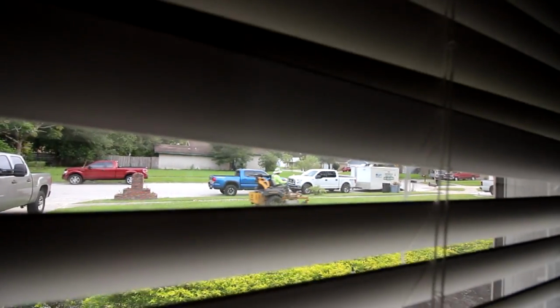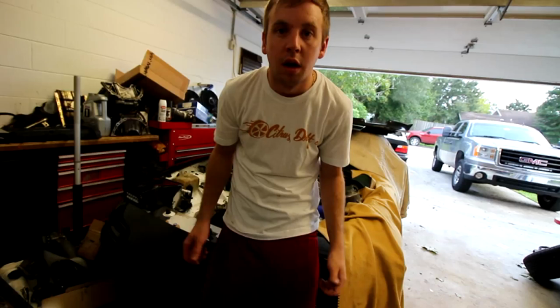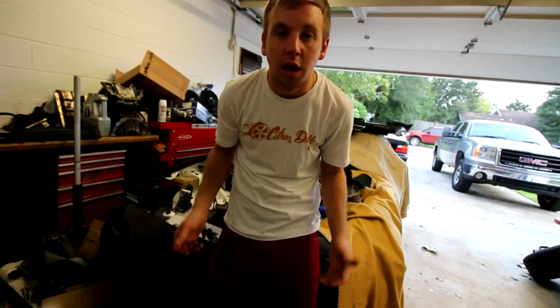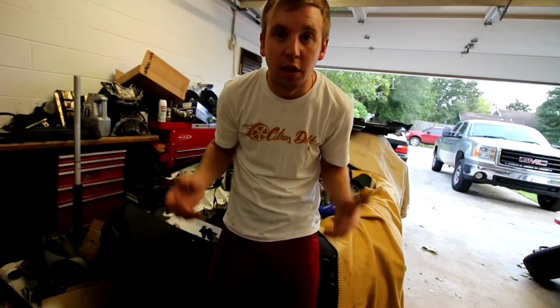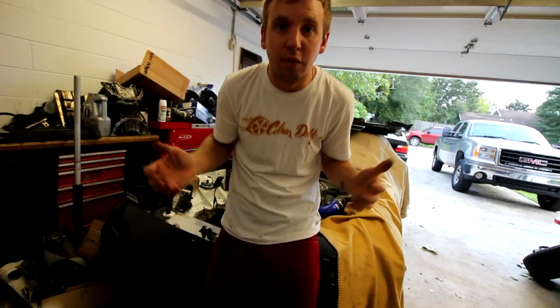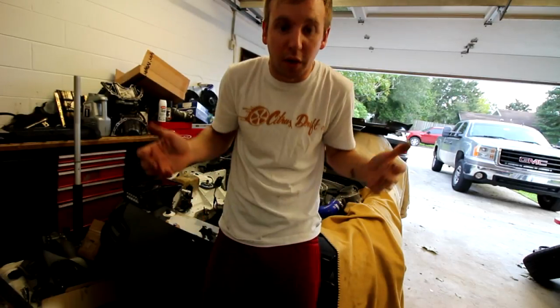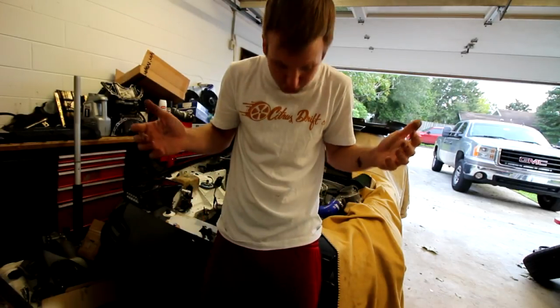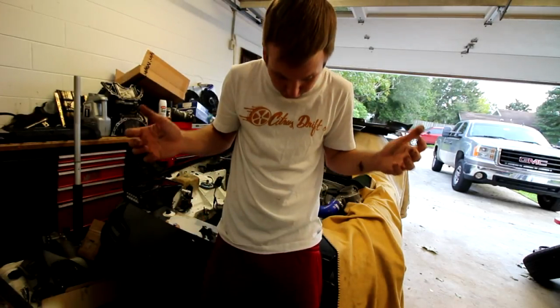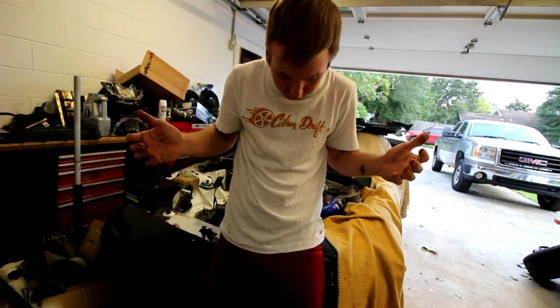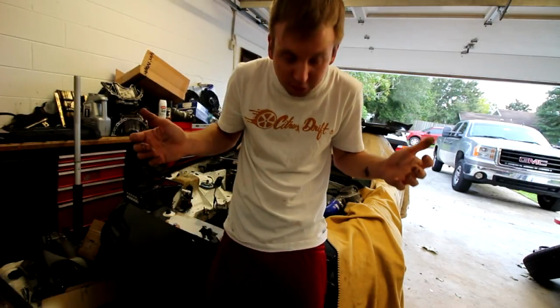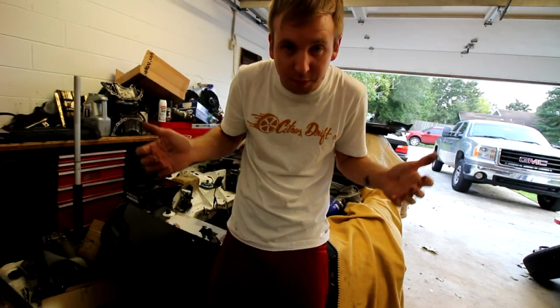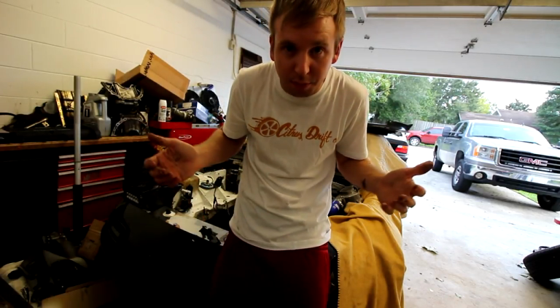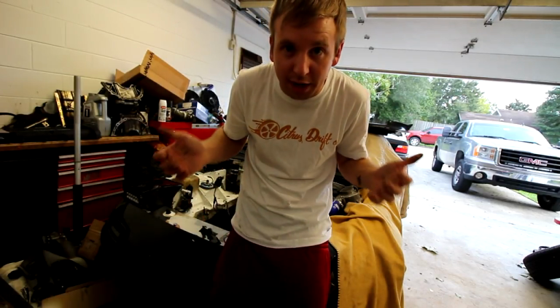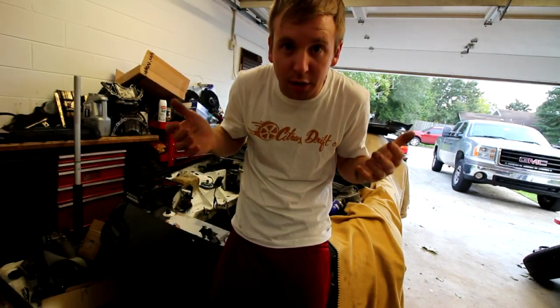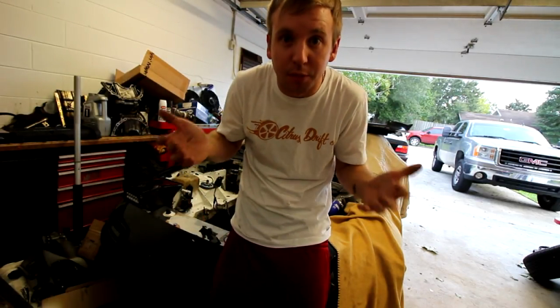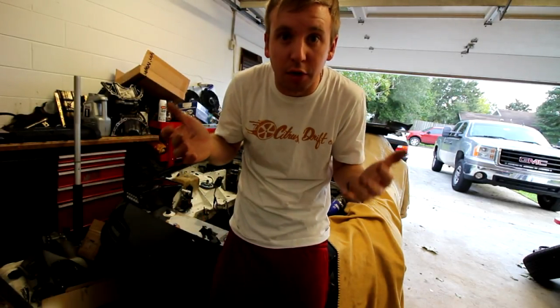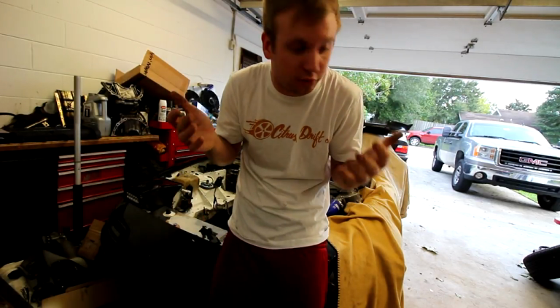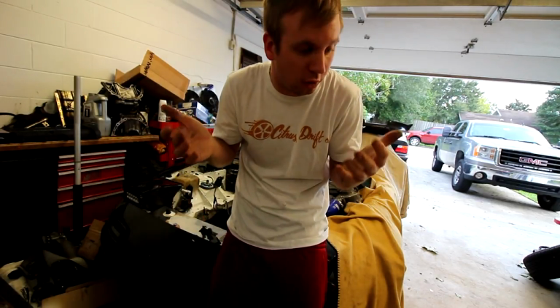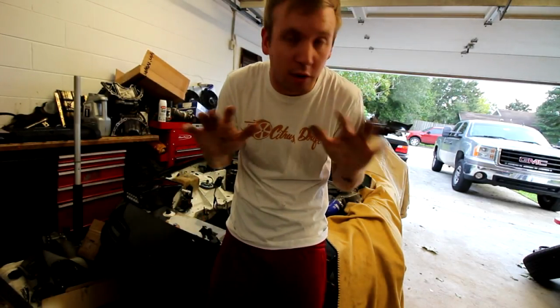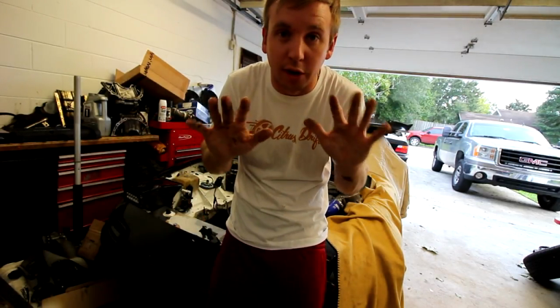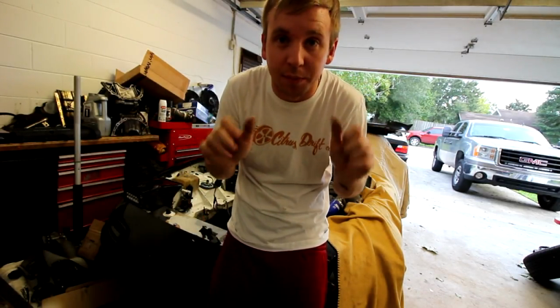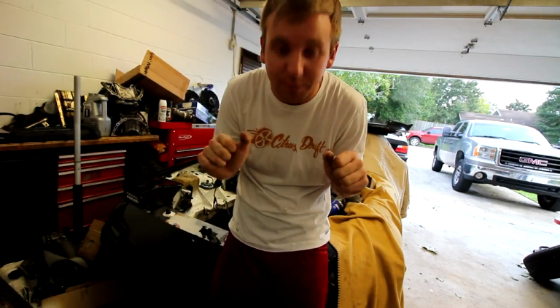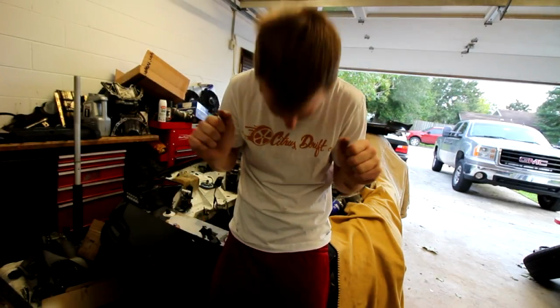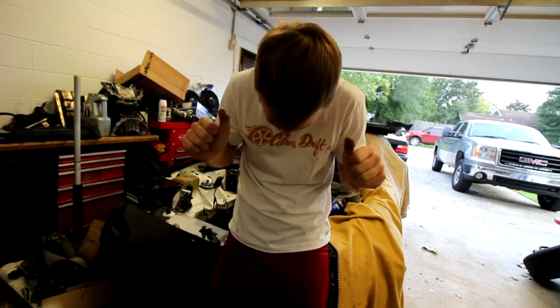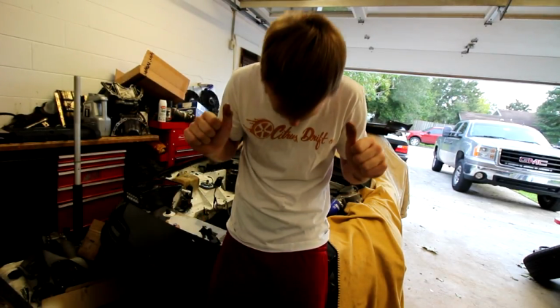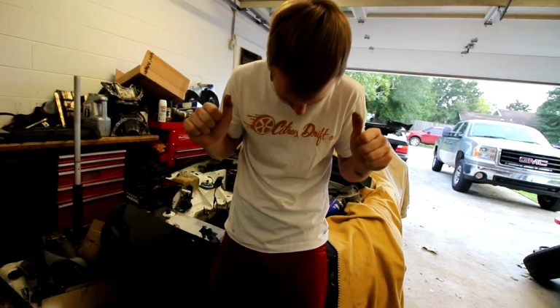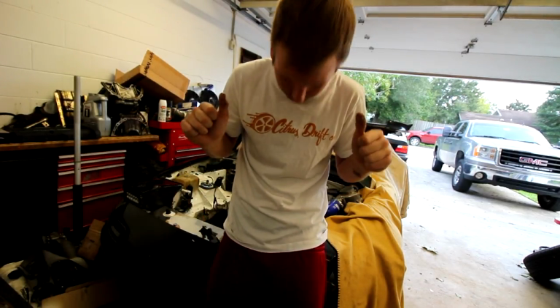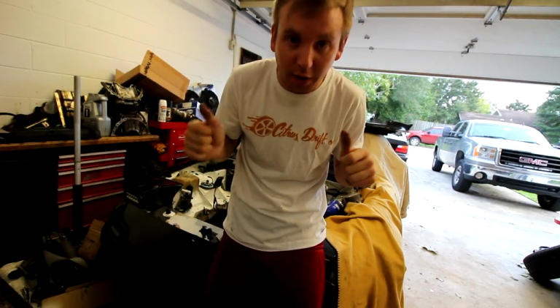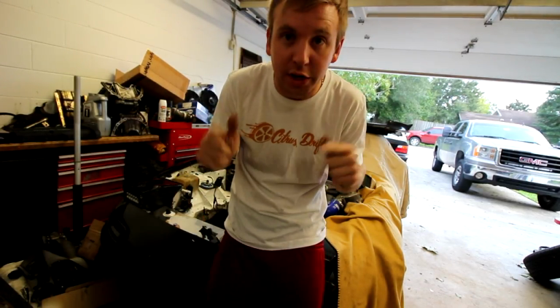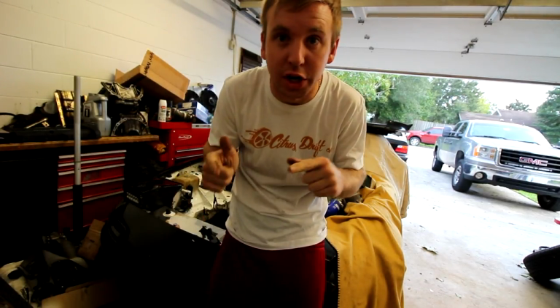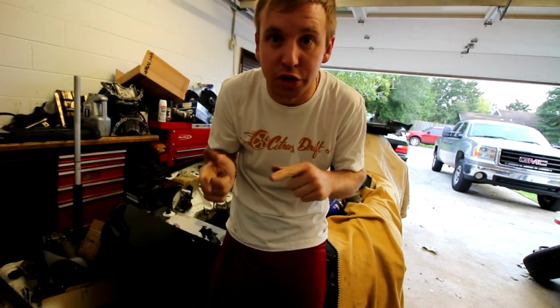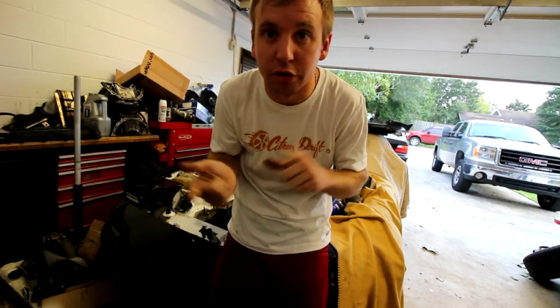I love white shirts, but I get them dirty so quickly, so I can change shirts.